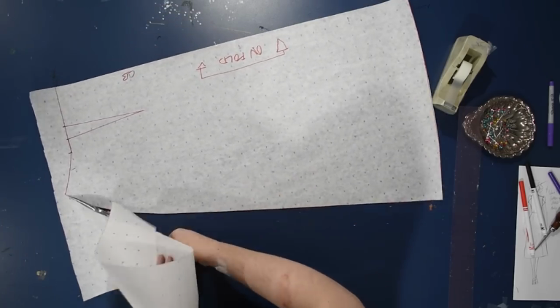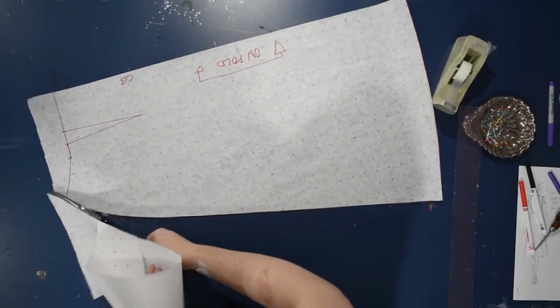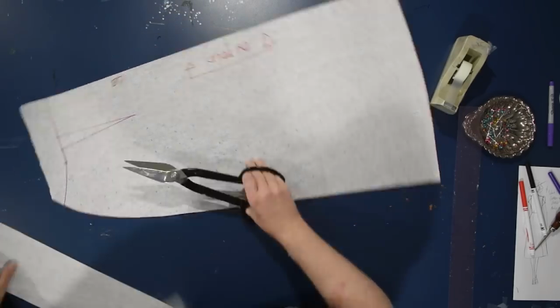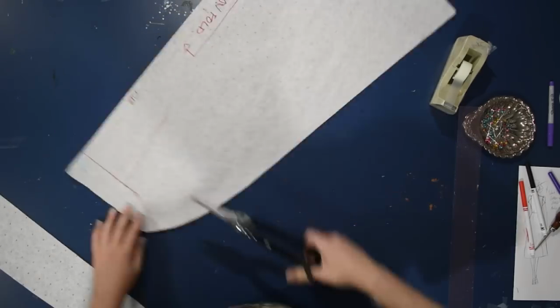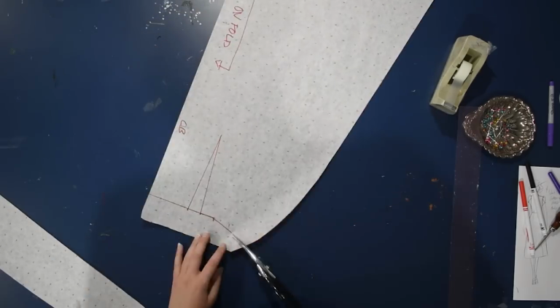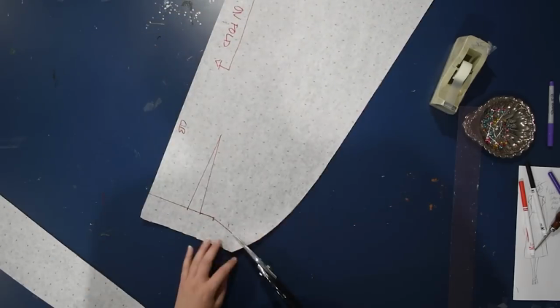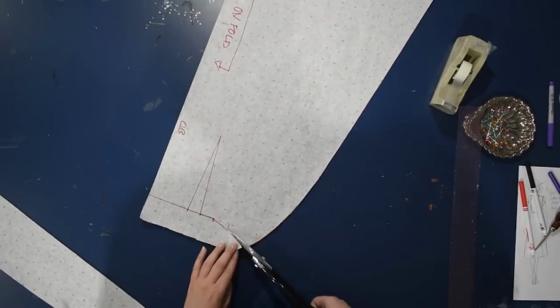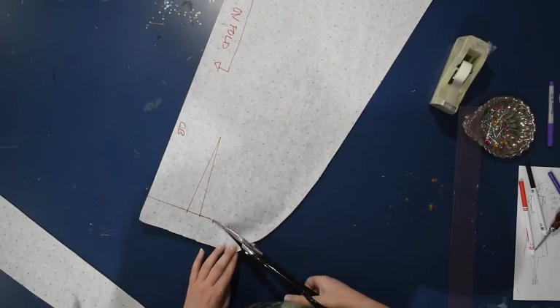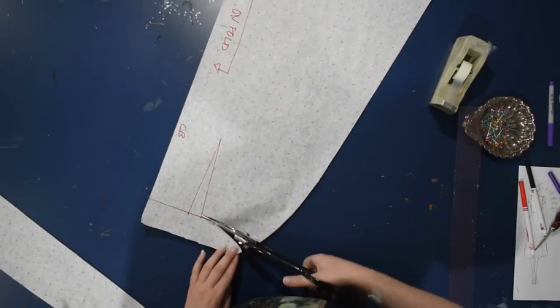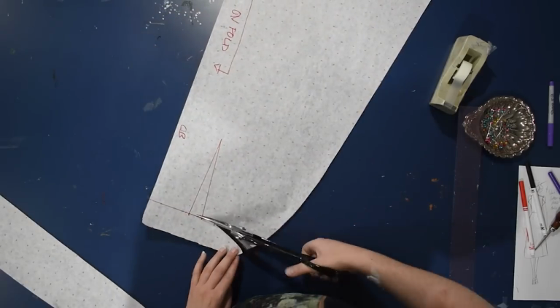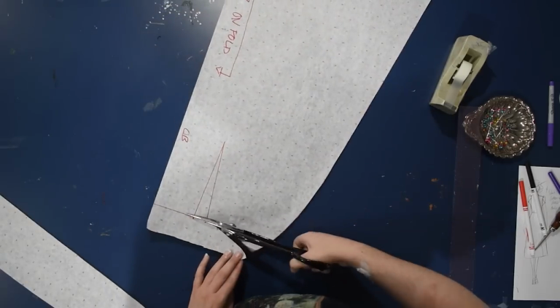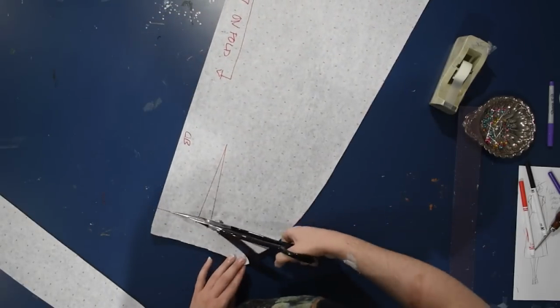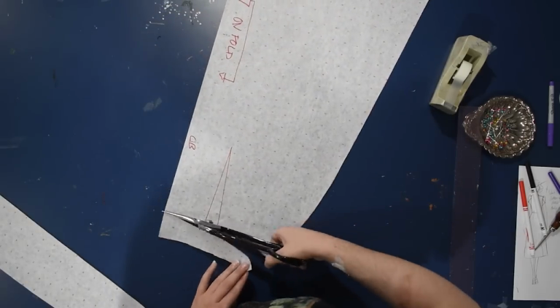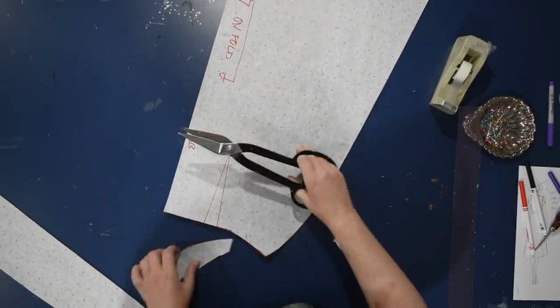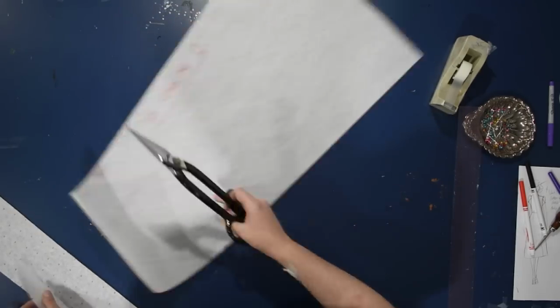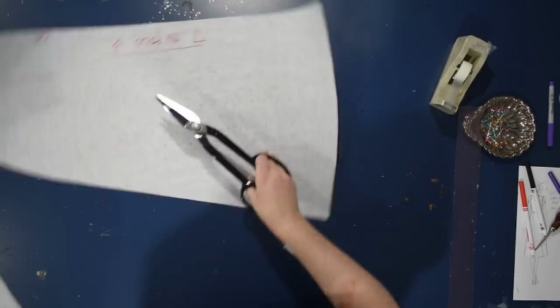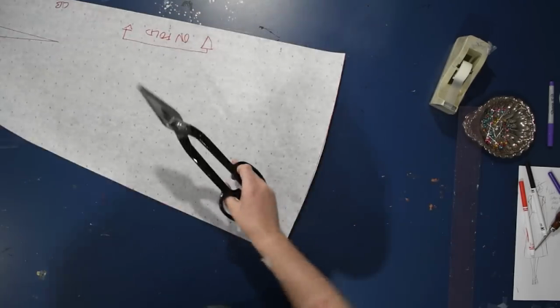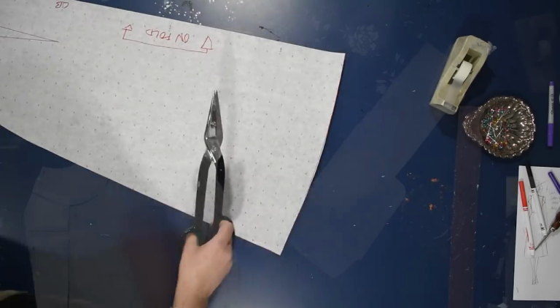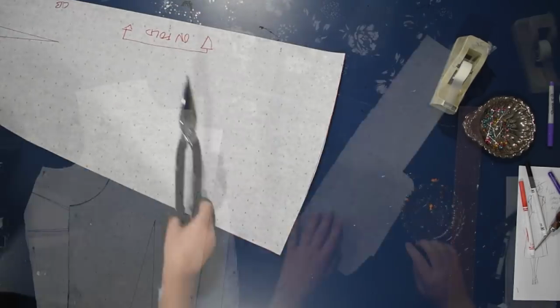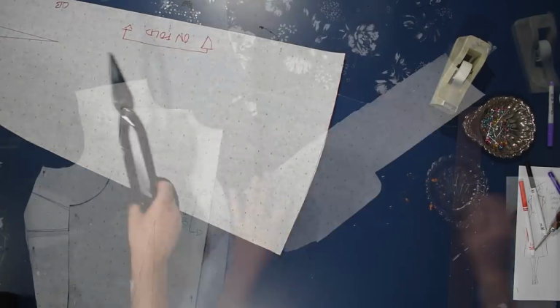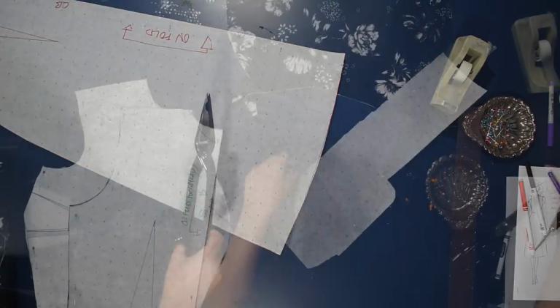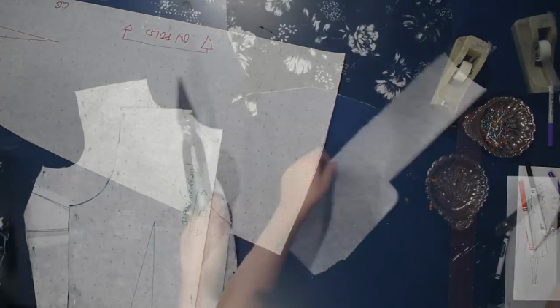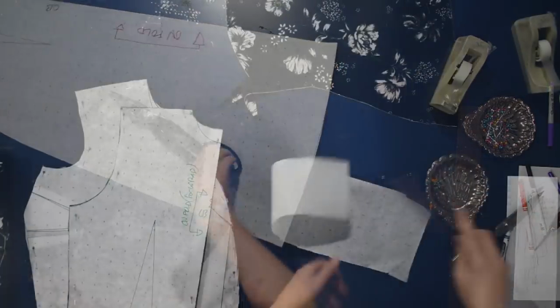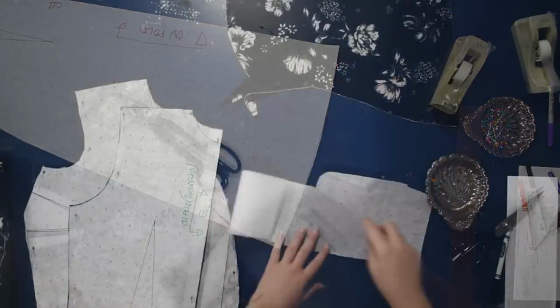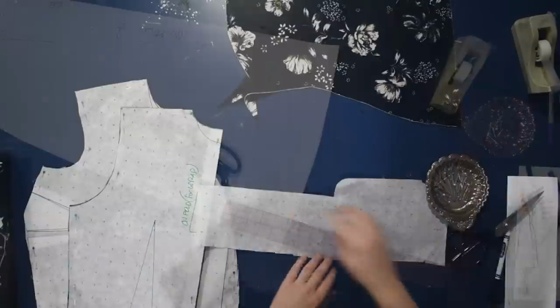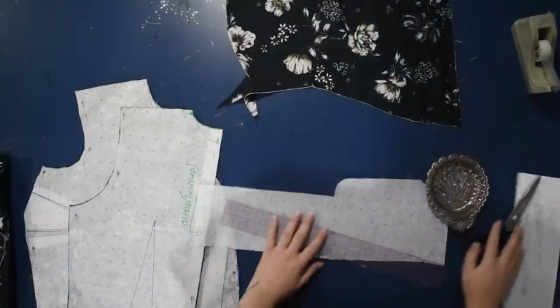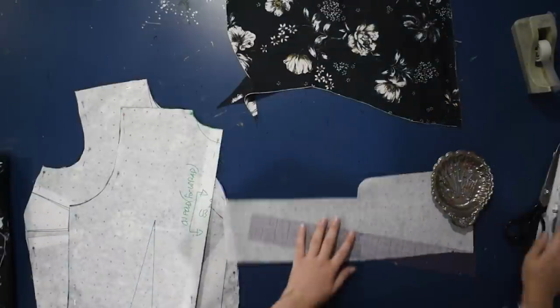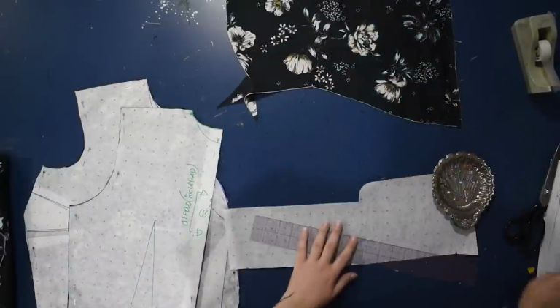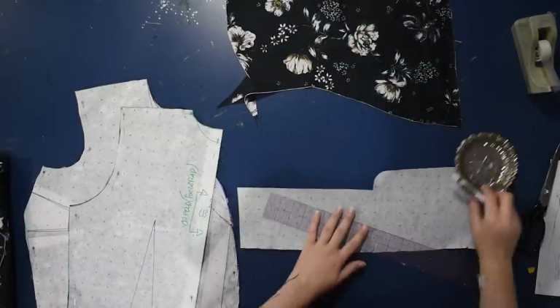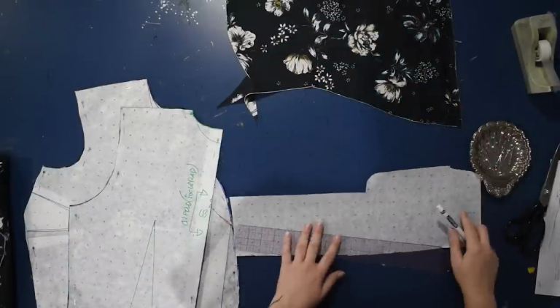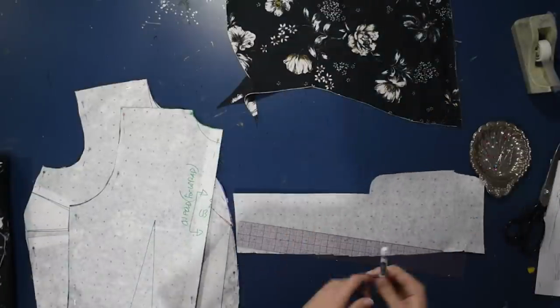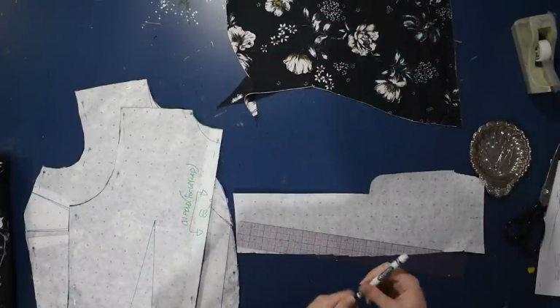Now I have the back with its dart still closer to center, and I need to cut this on the center back on the fold because it is a wrap dress — there's no back opening of any kind. So it's just a slightly curved hem, a slightly flared skirt — not the full A-line, just gently flared. There's no rule that says you have to open up both darts into your A-line; do as you wish.